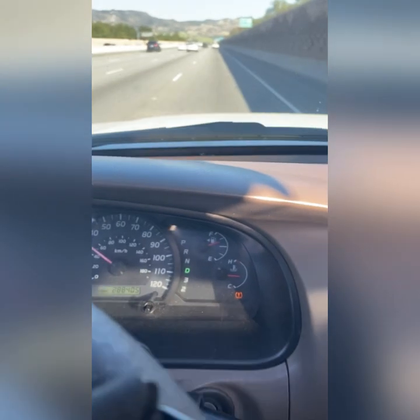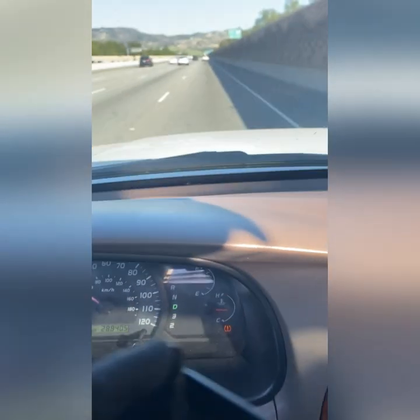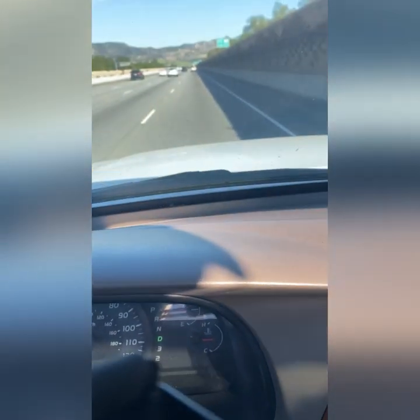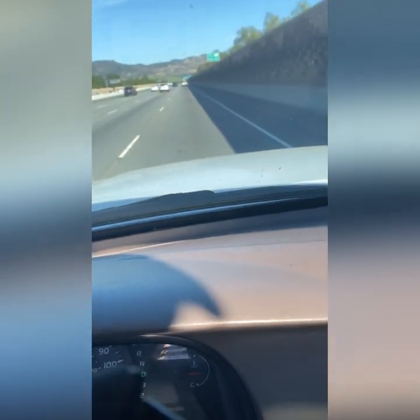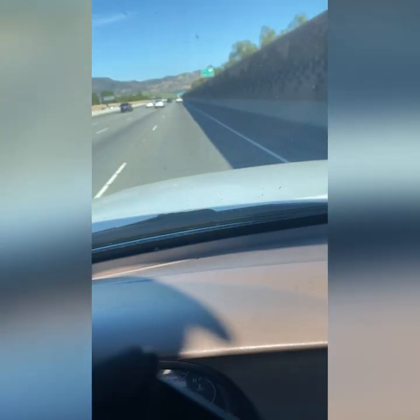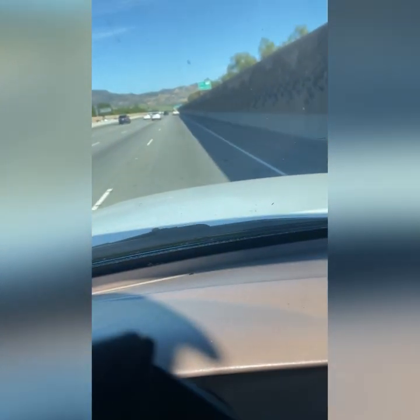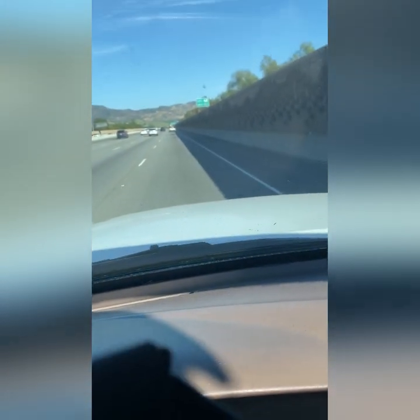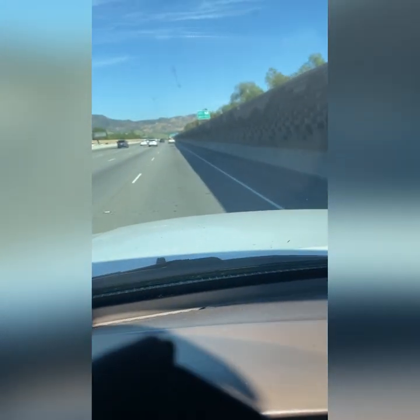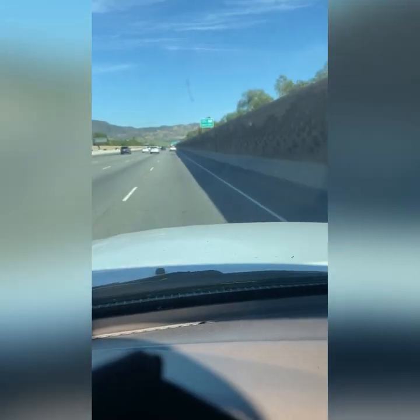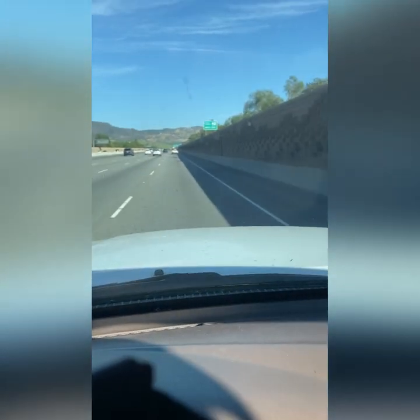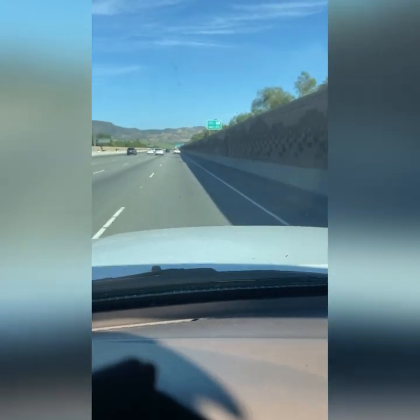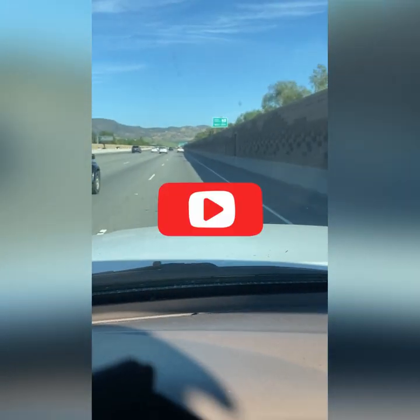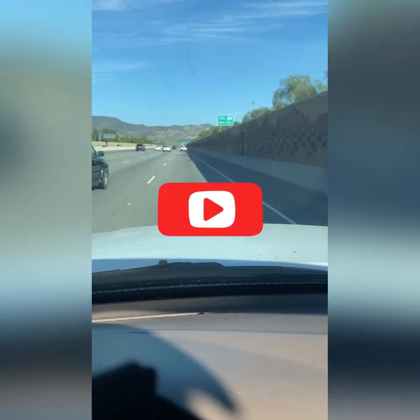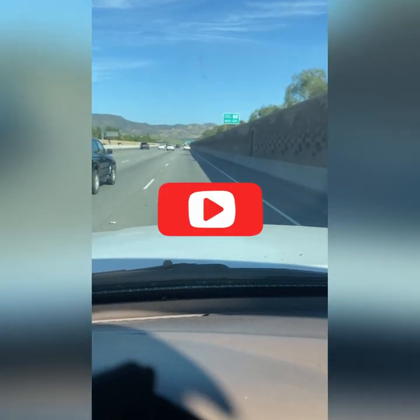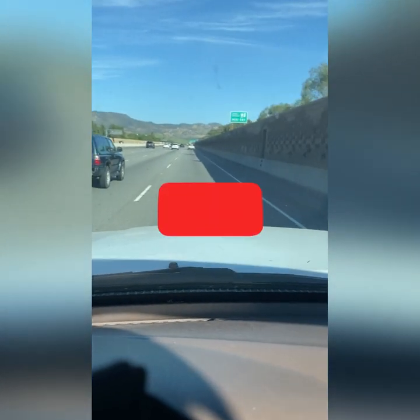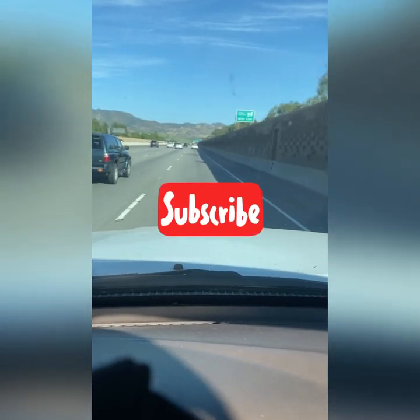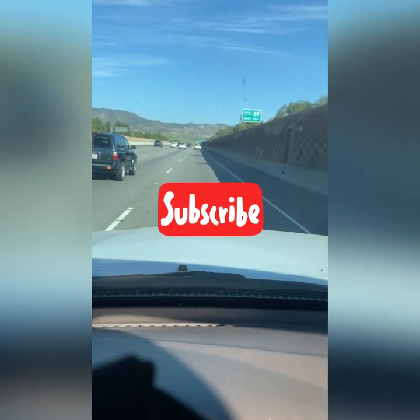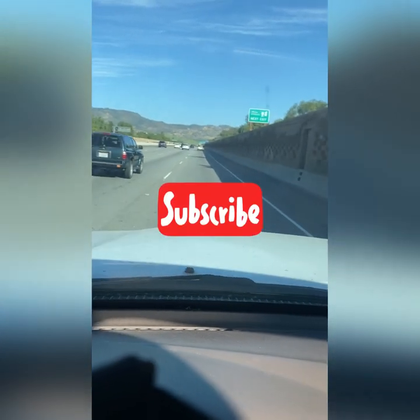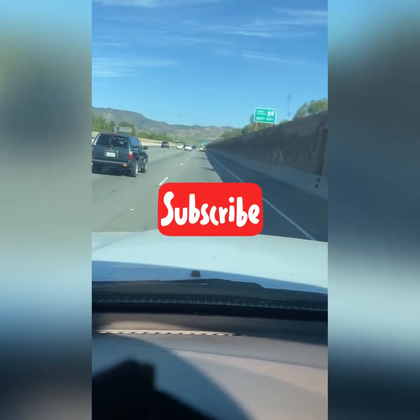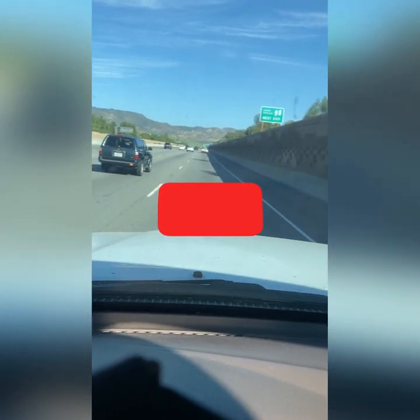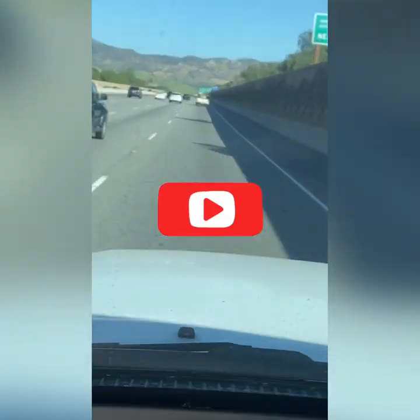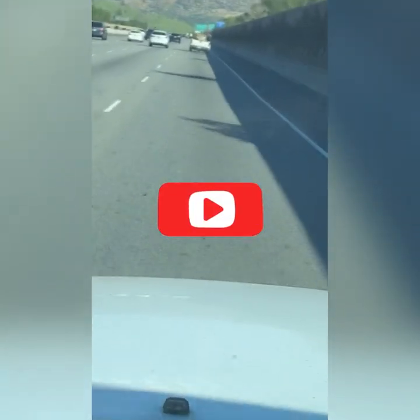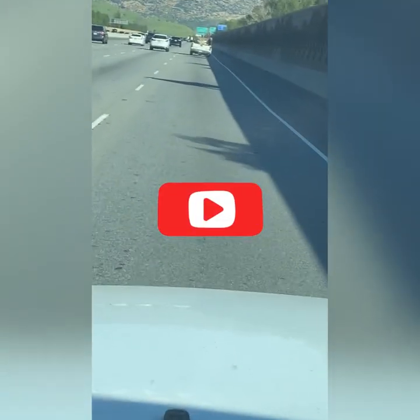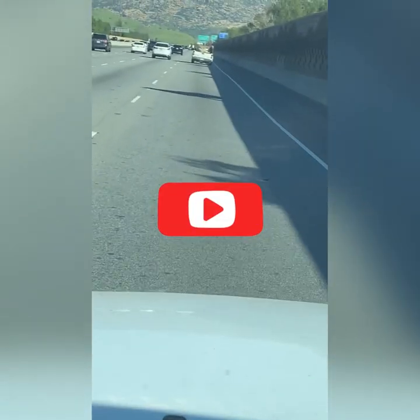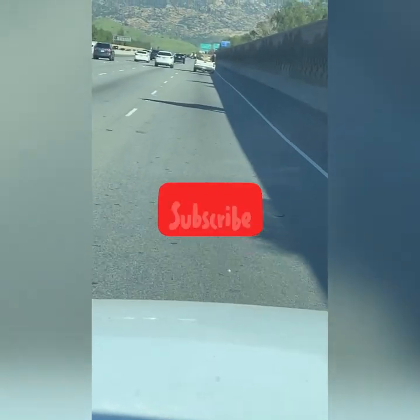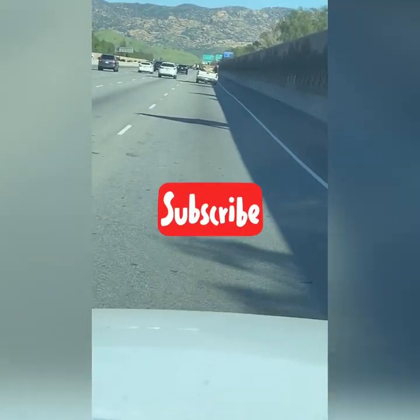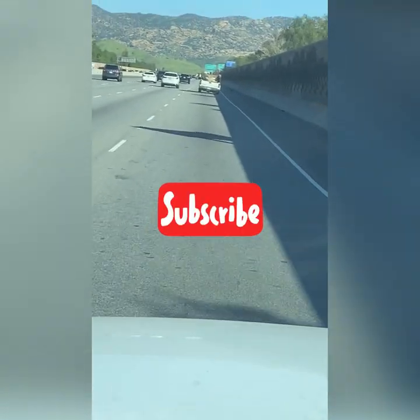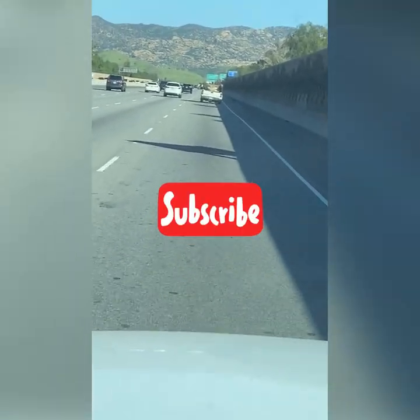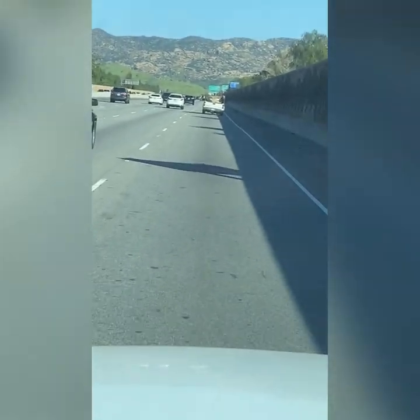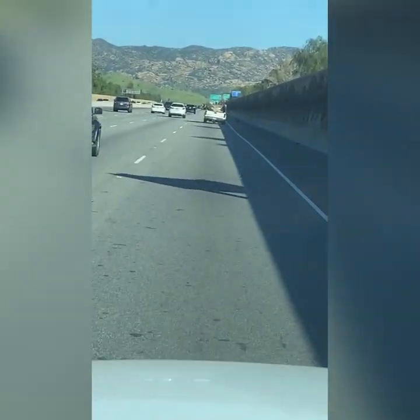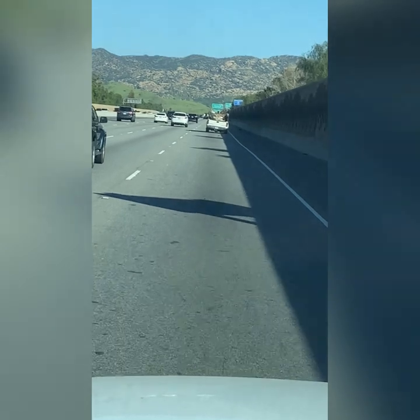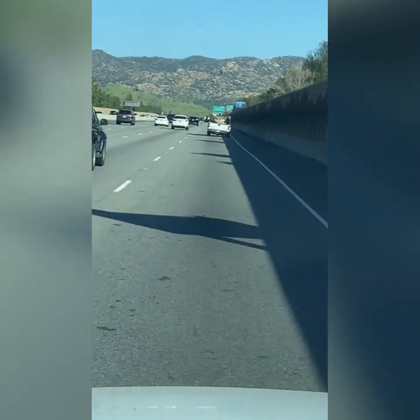This guy next to me, his wheel pops and he loses control. I had to slow down so he could miss me.